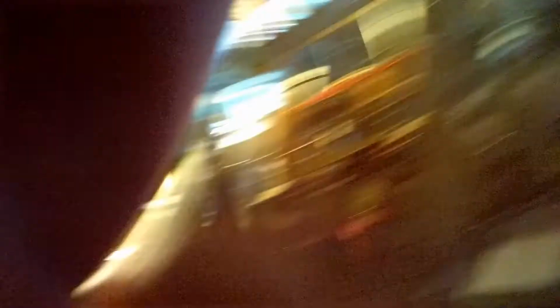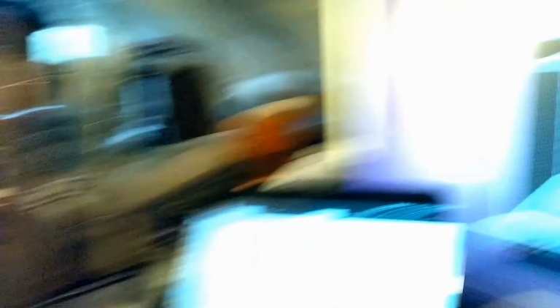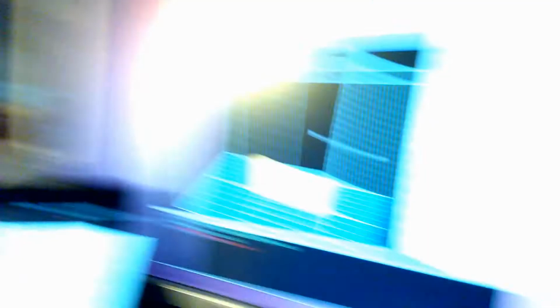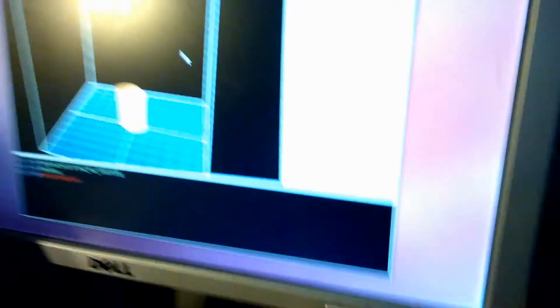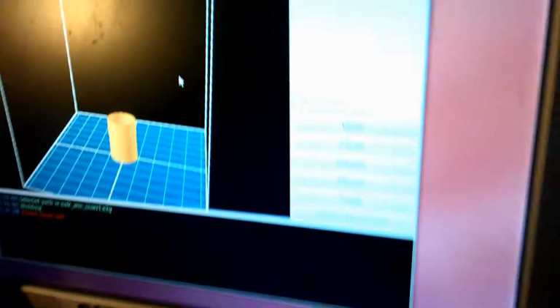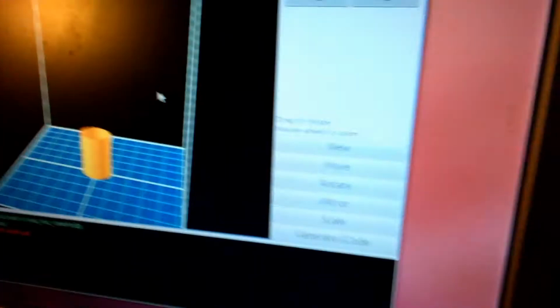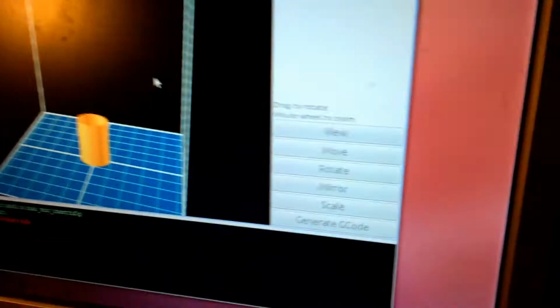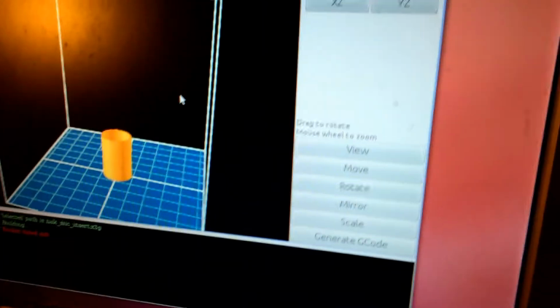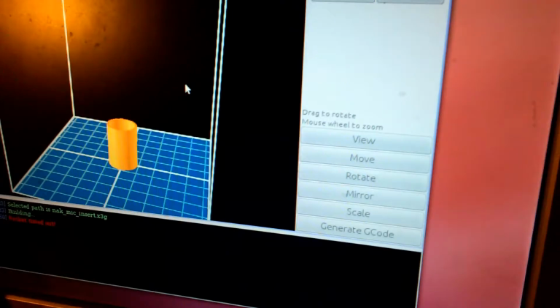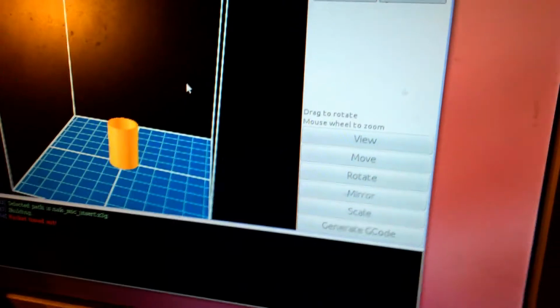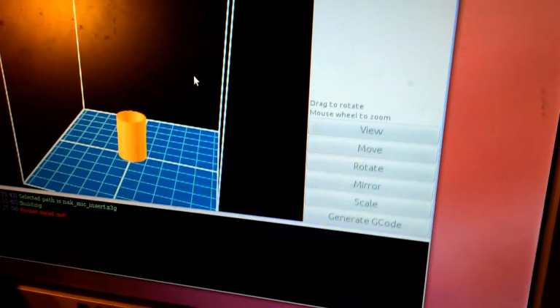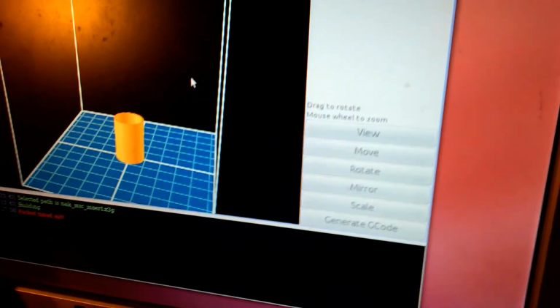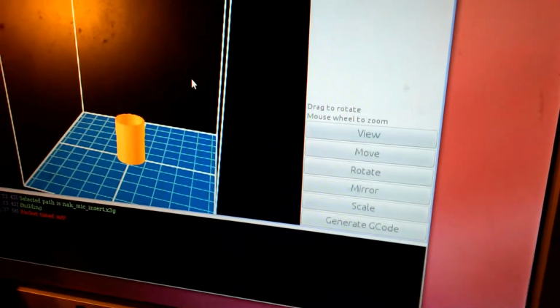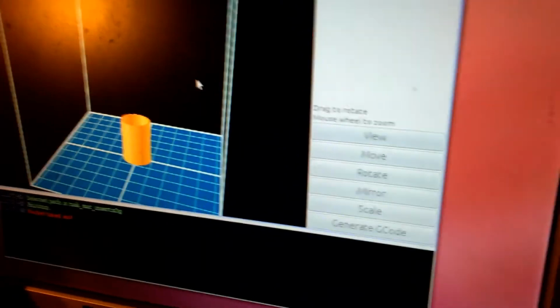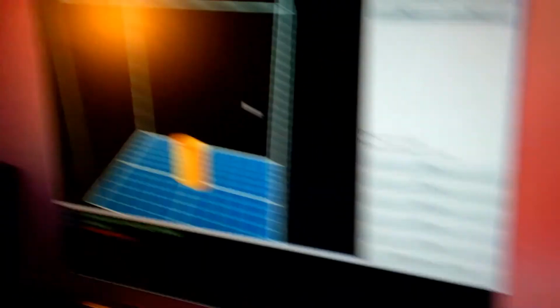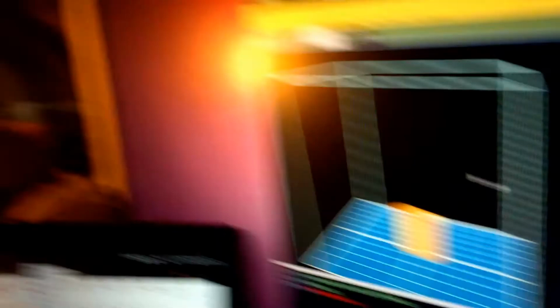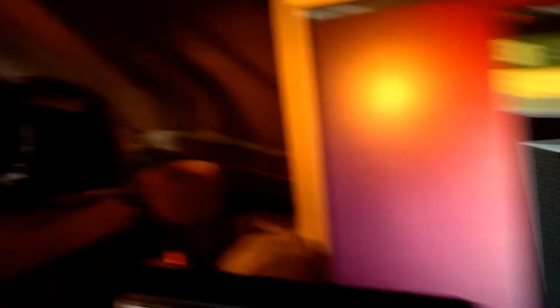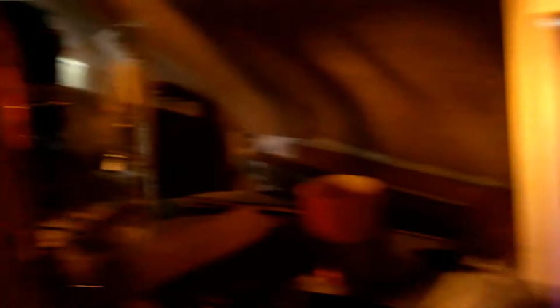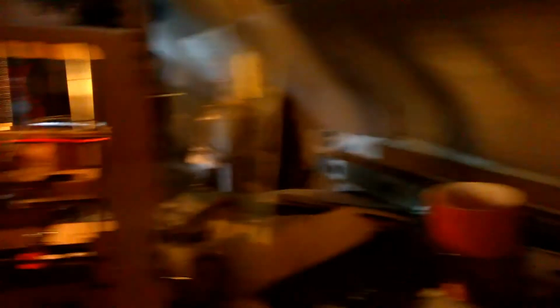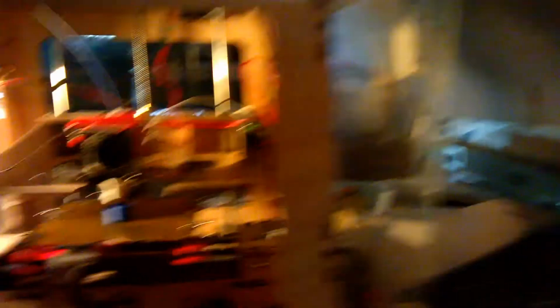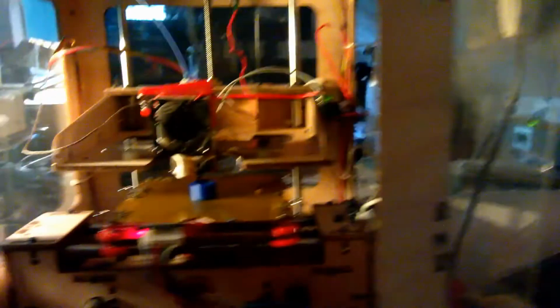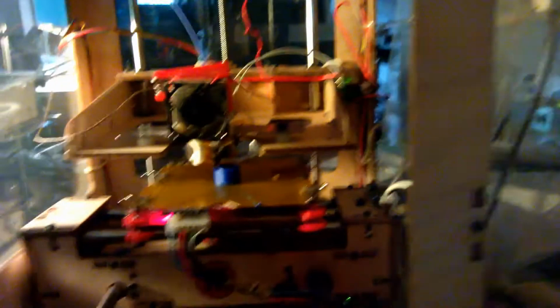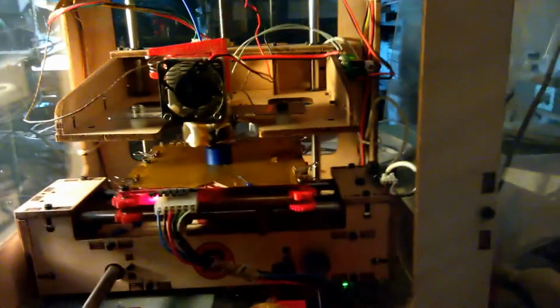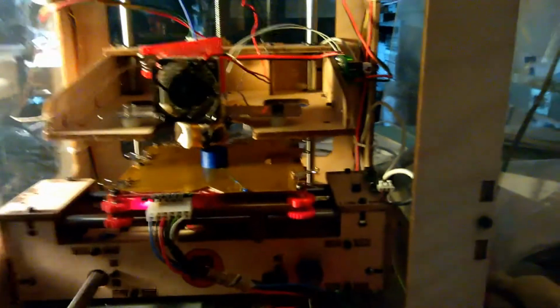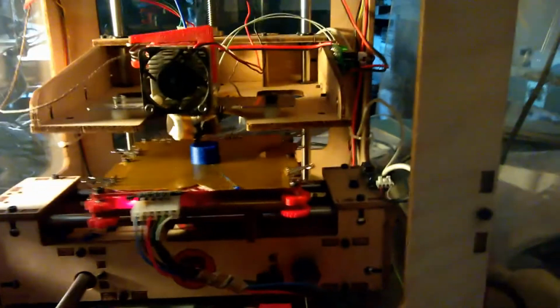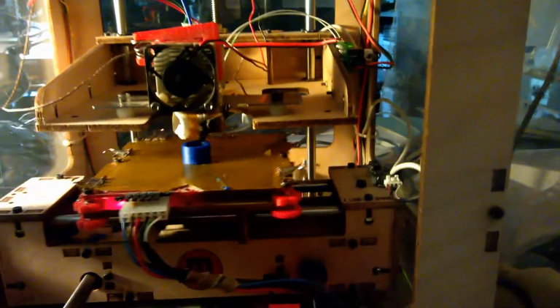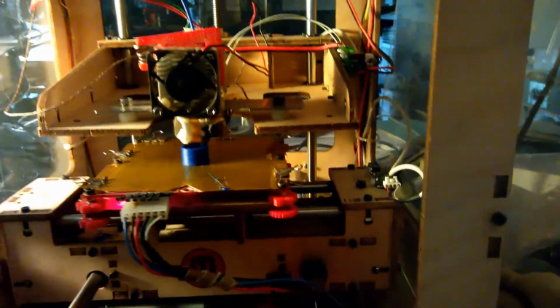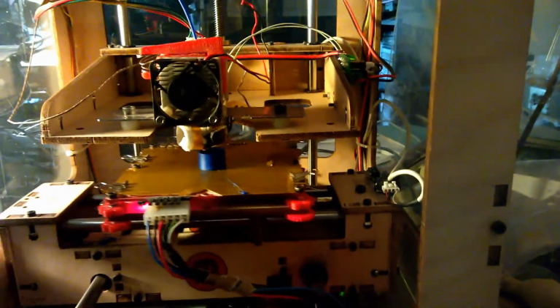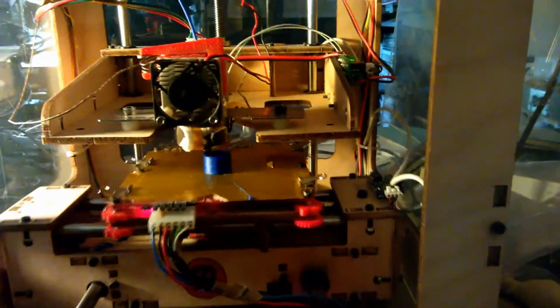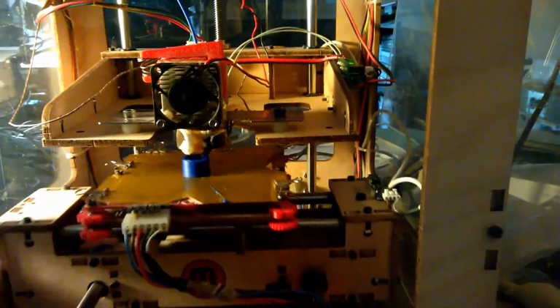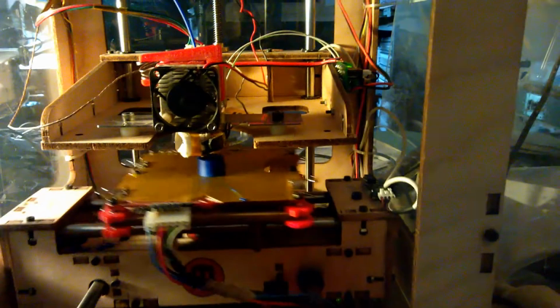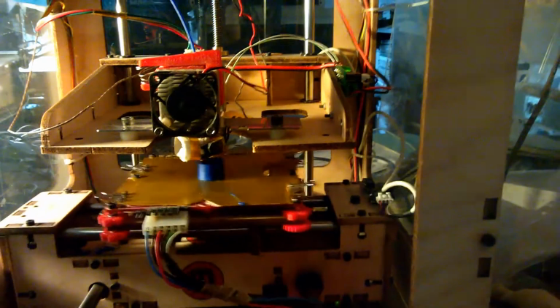Let me turn the camera around — here's what the little insert looks like, and here it is actually printing on the MakerBot.